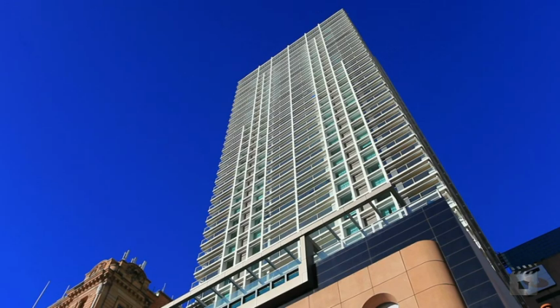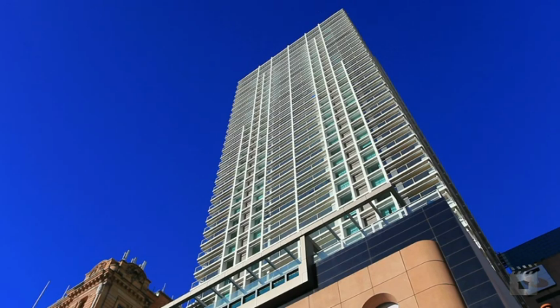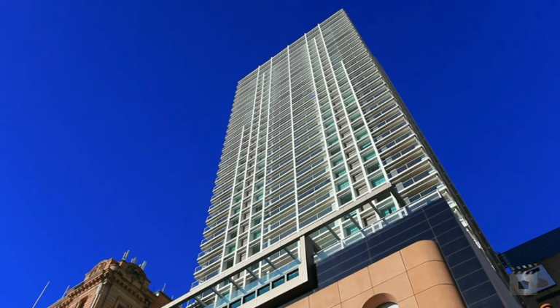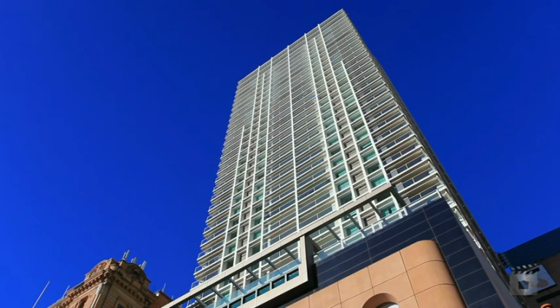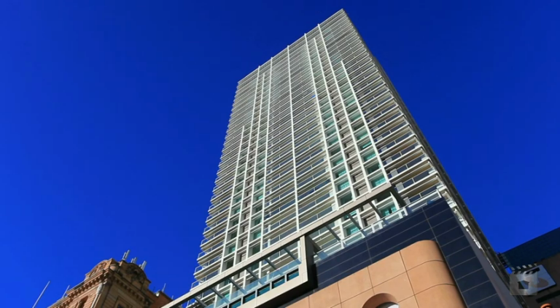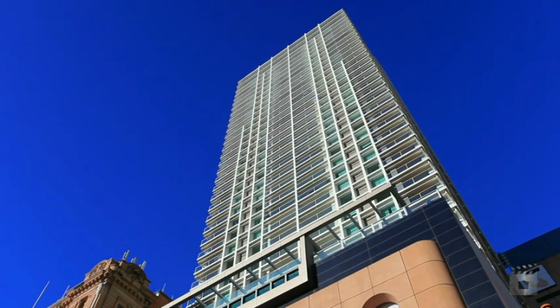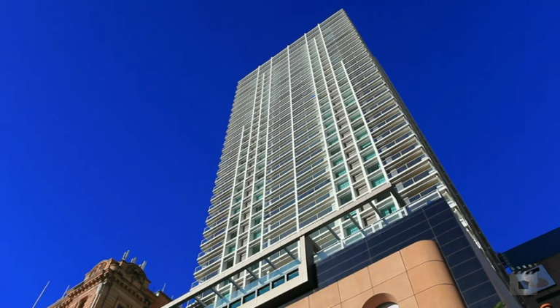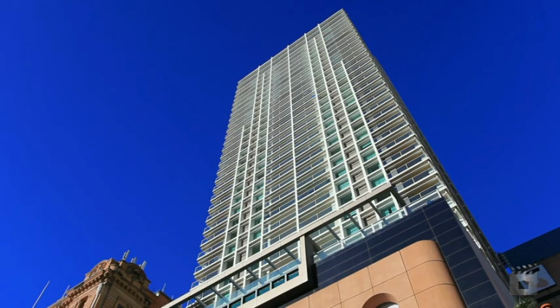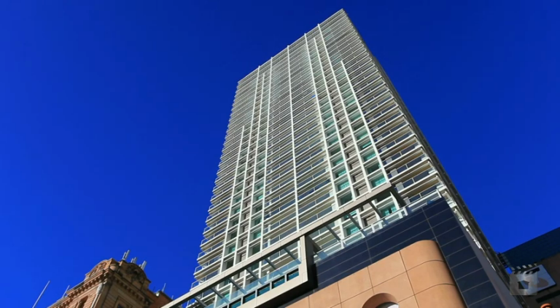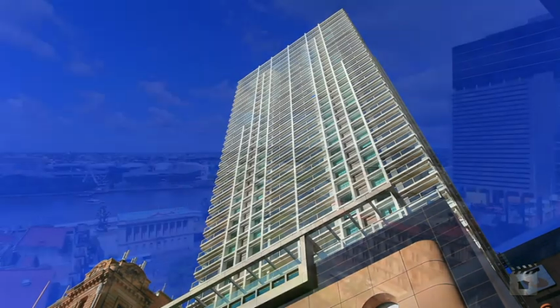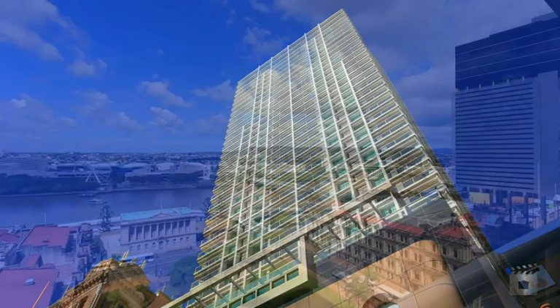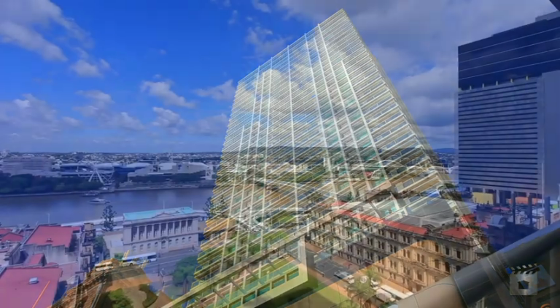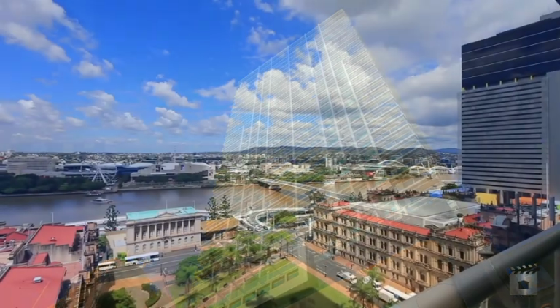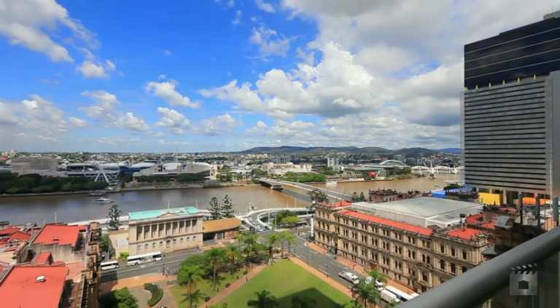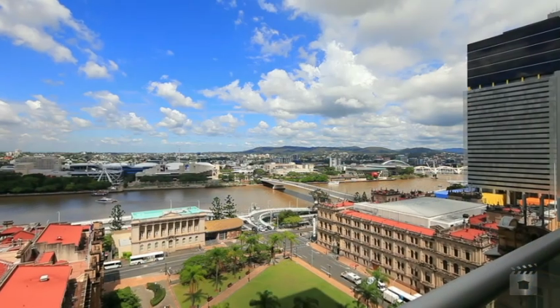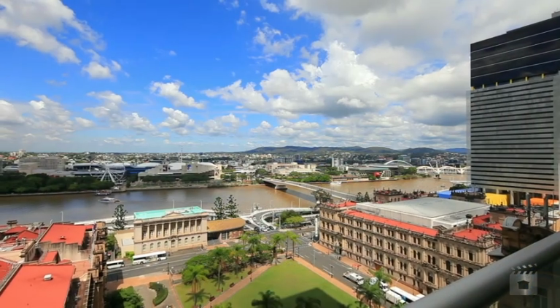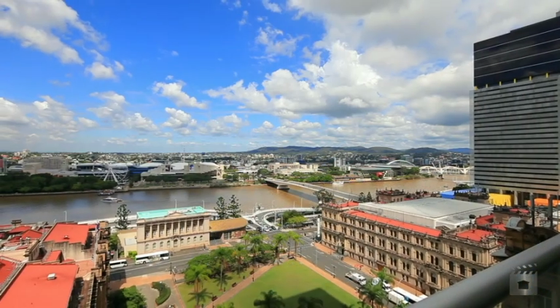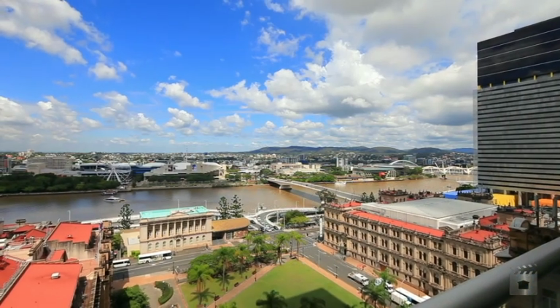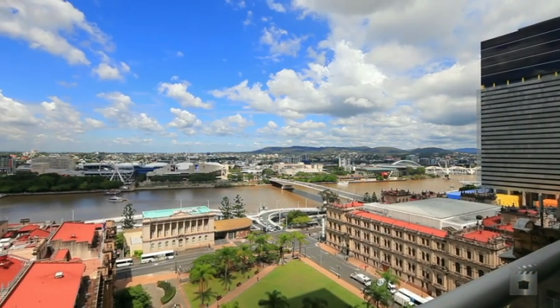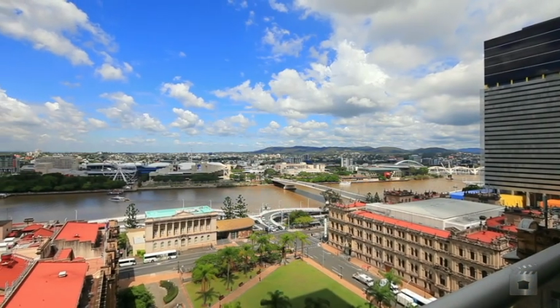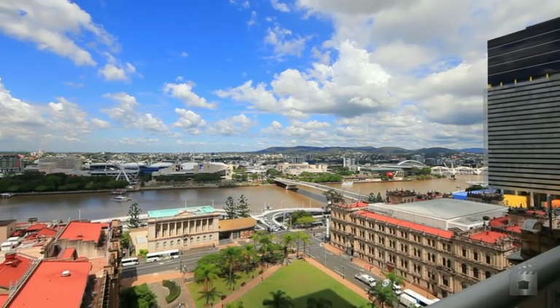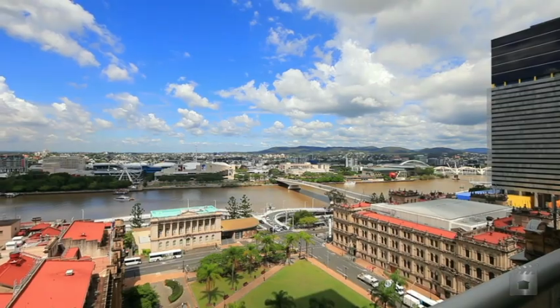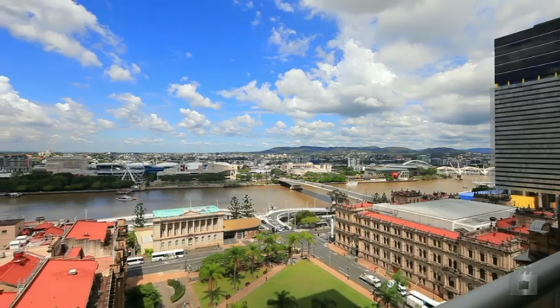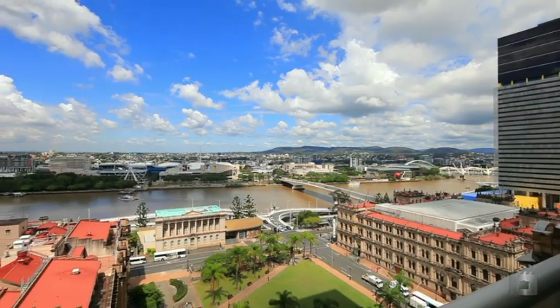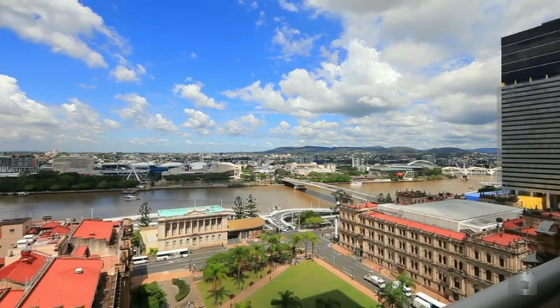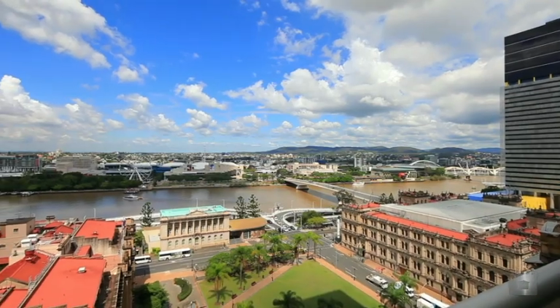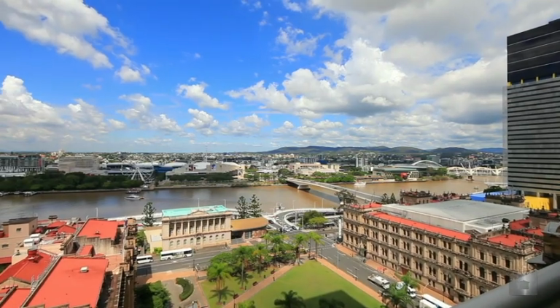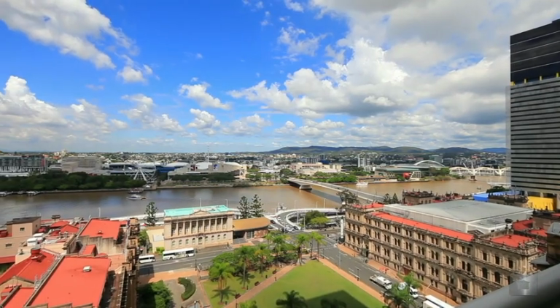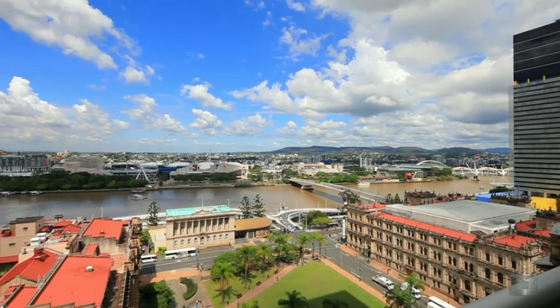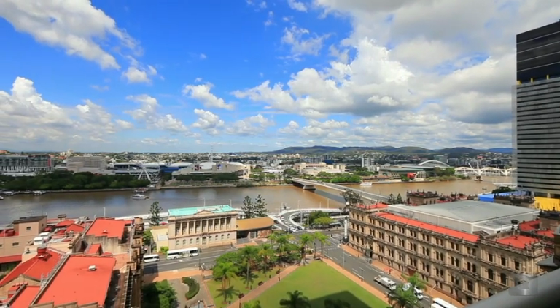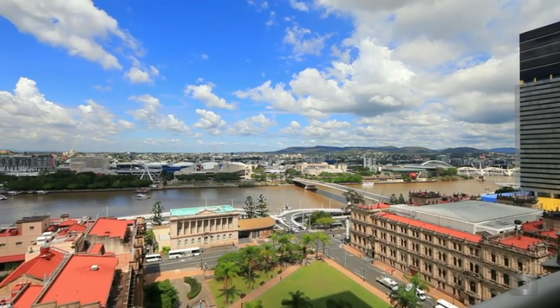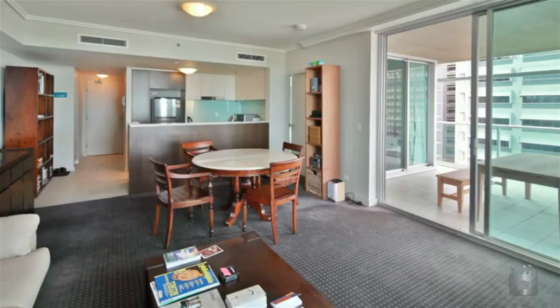Located in one of the most sought-after buildings in Brisbane, Casino Towers is the pinnacle of high-rise living.